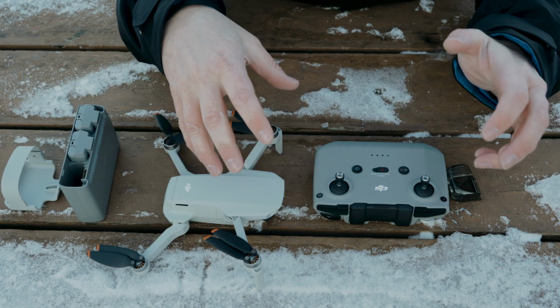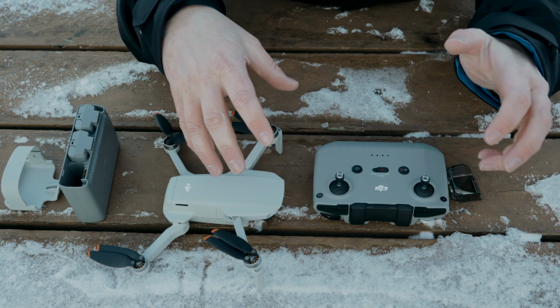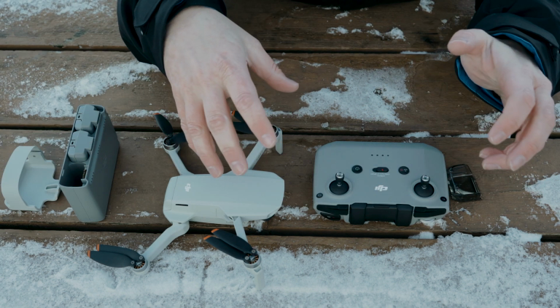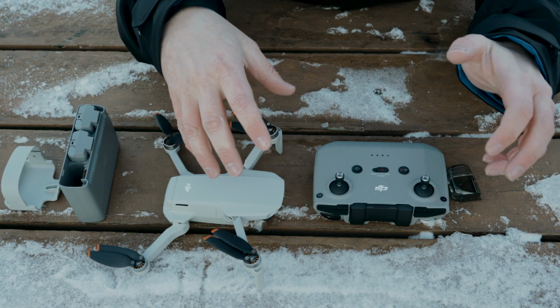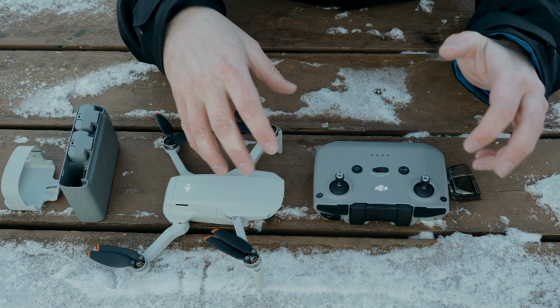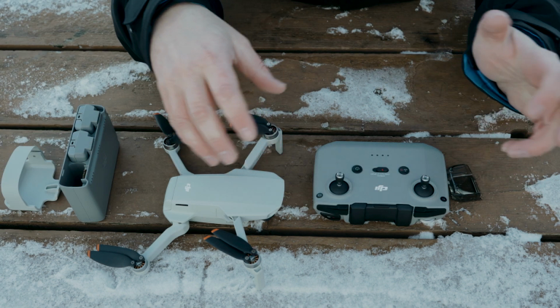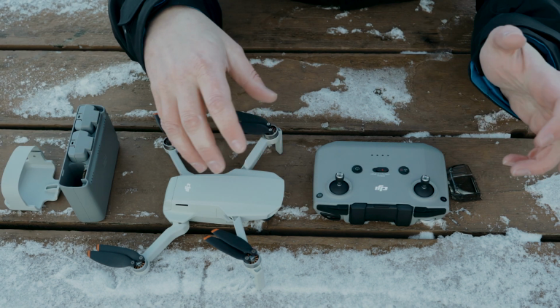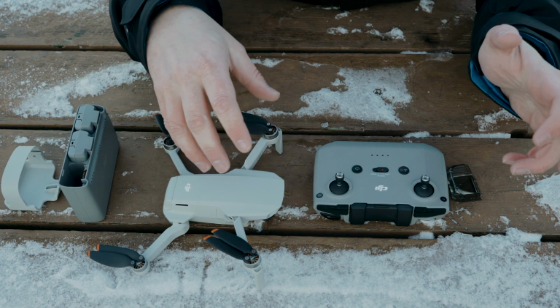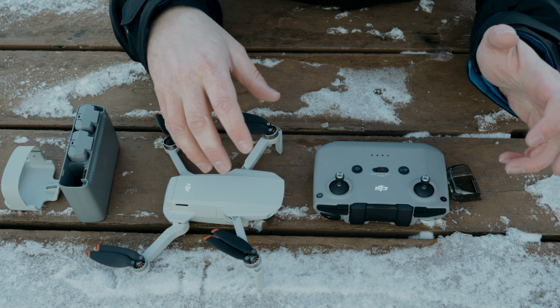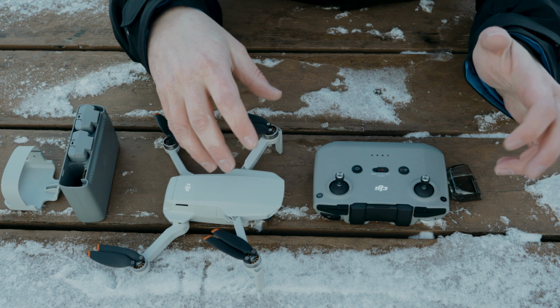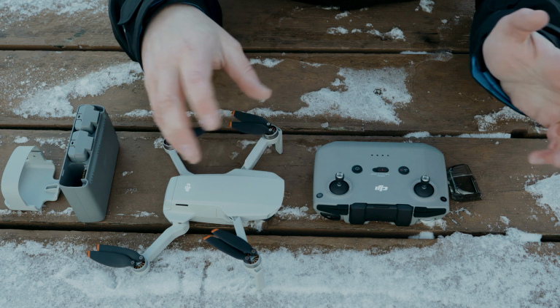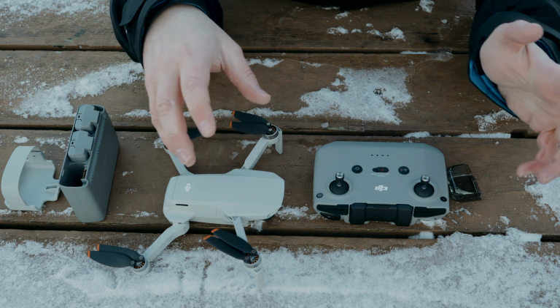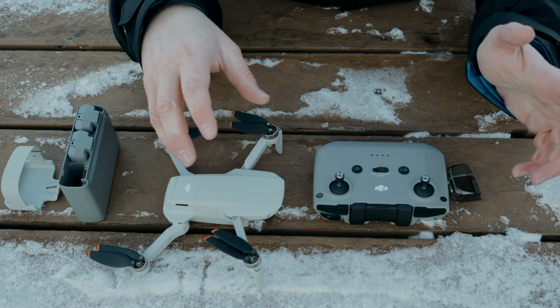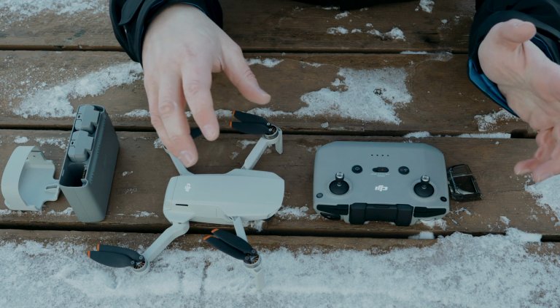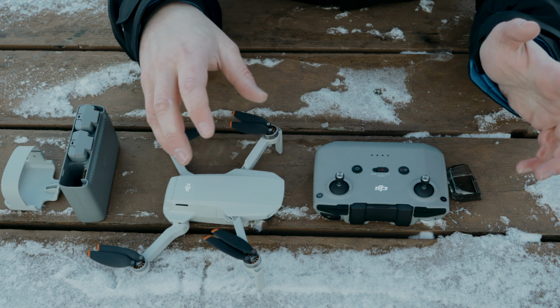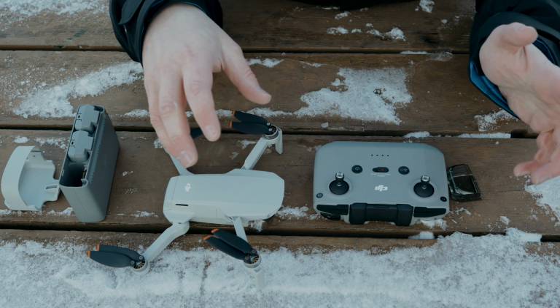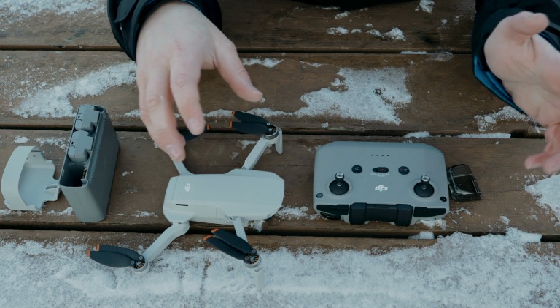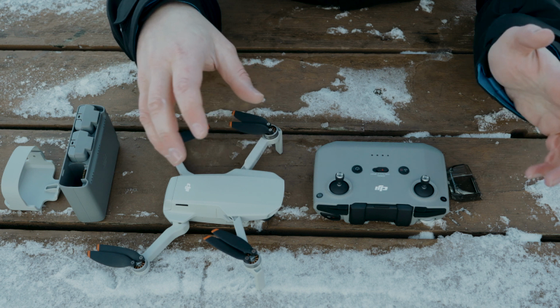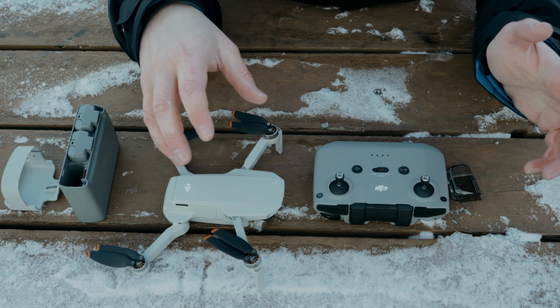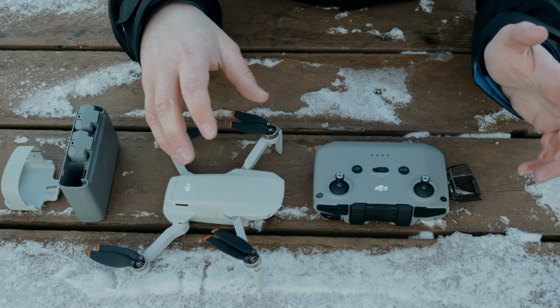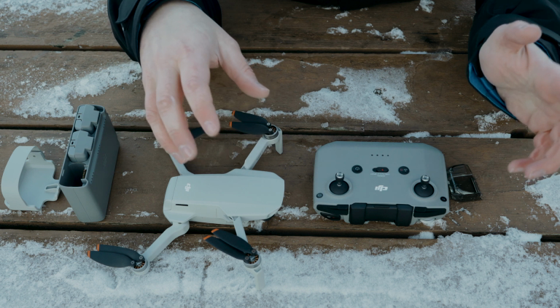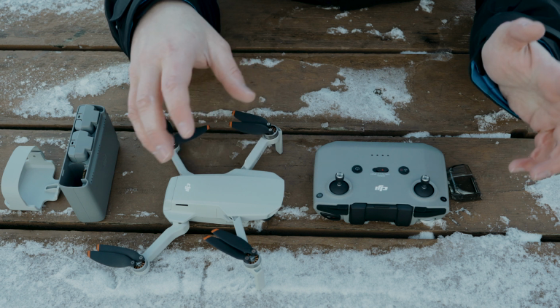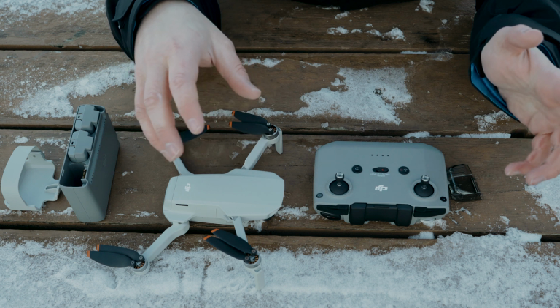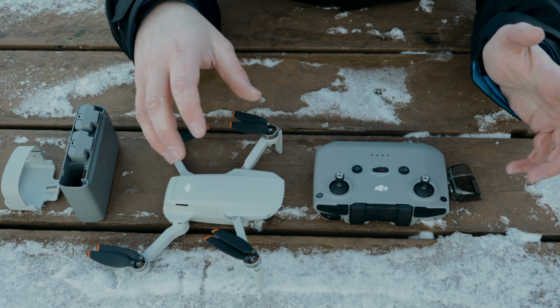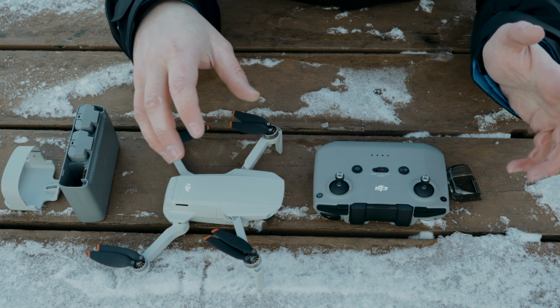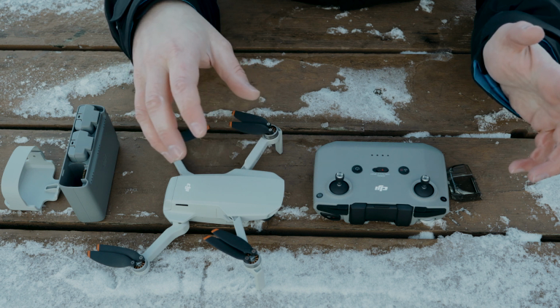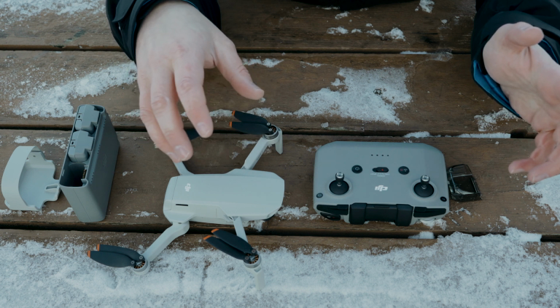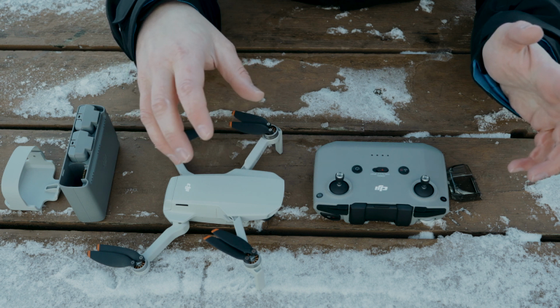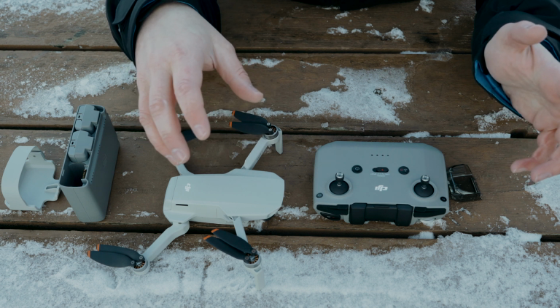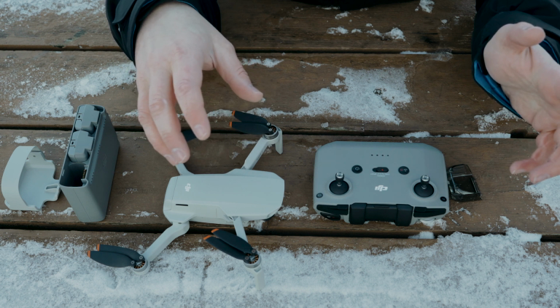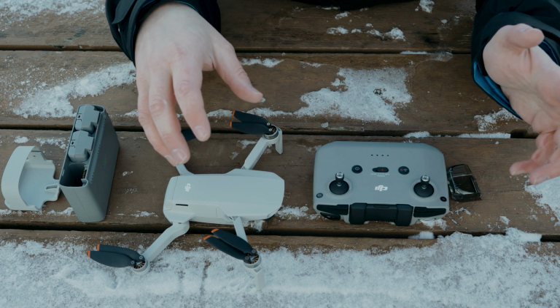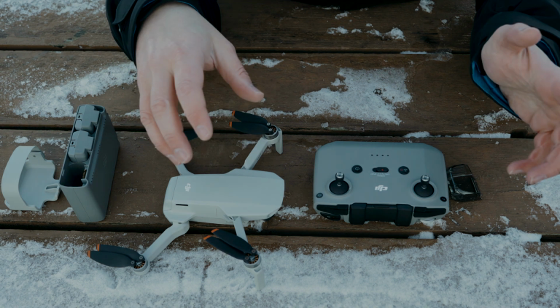Anyway, I think that's enough going over the features and improvements. I think what you guys really want to see is the drone in action.